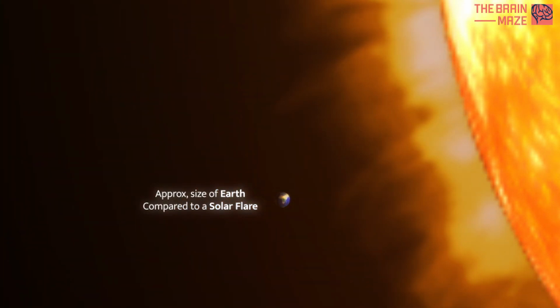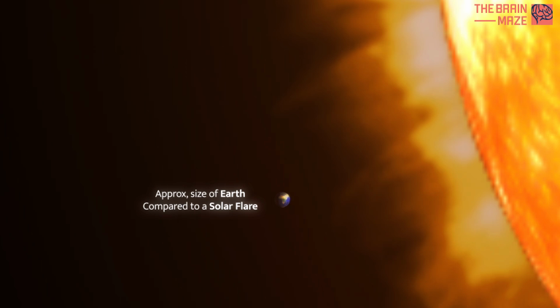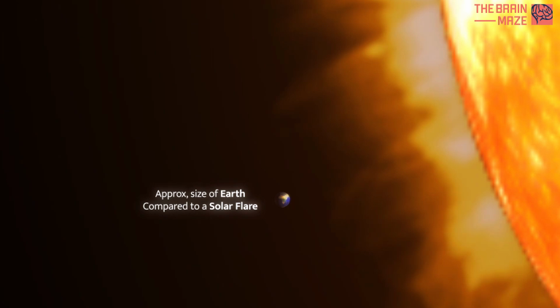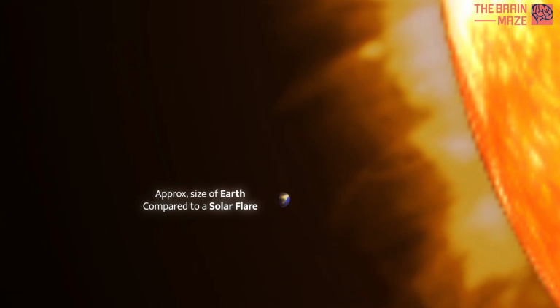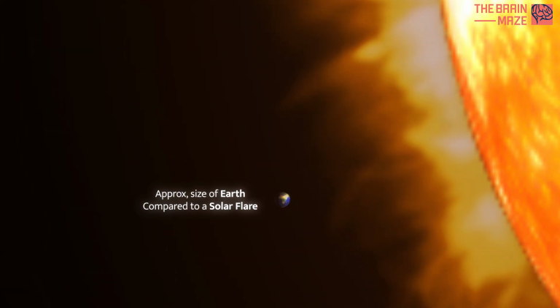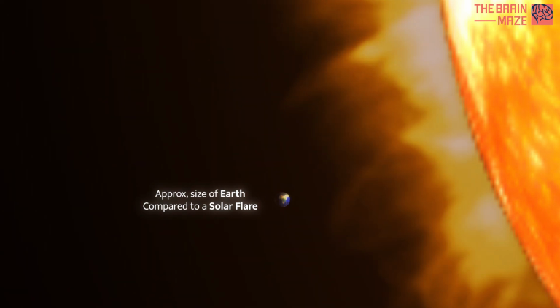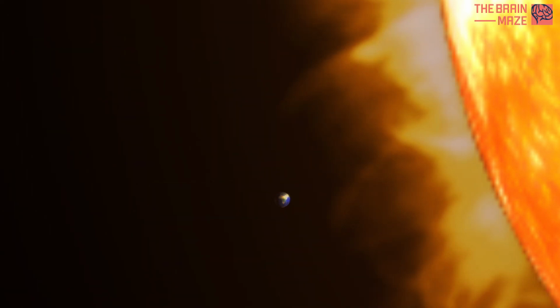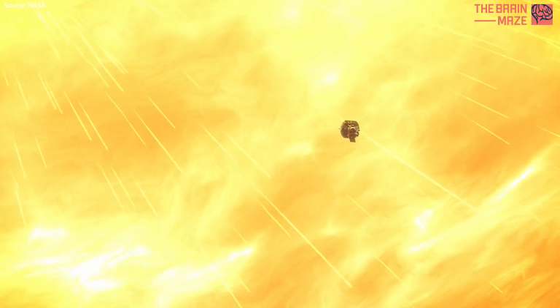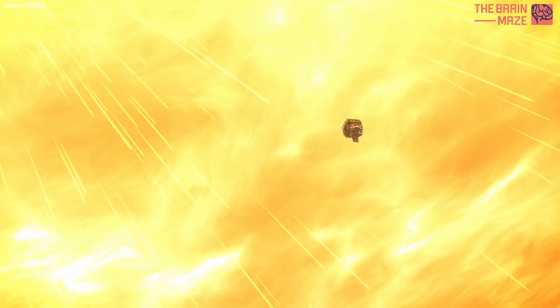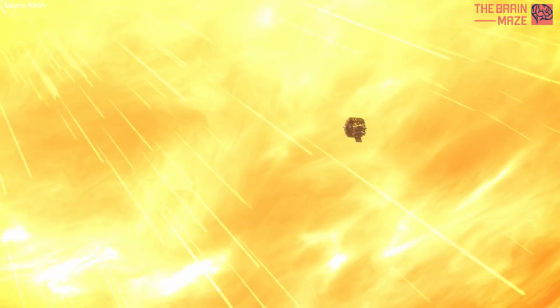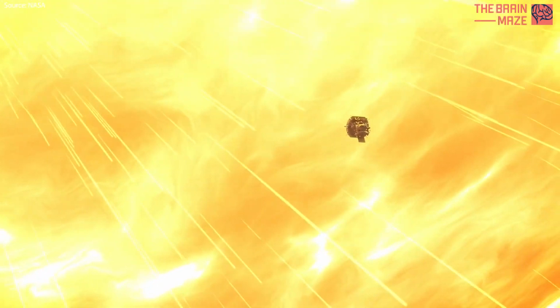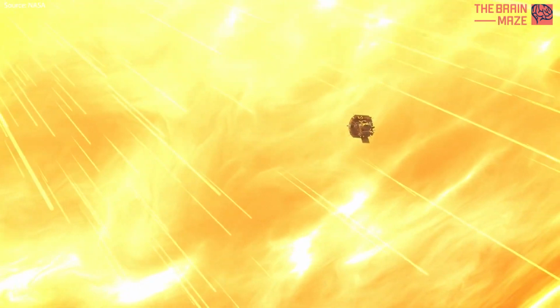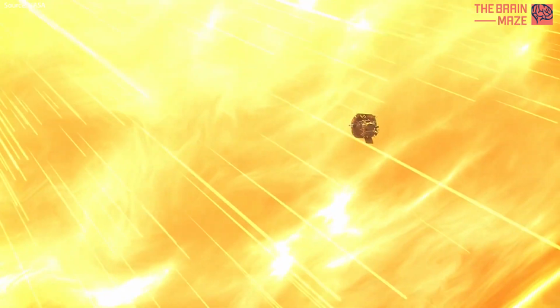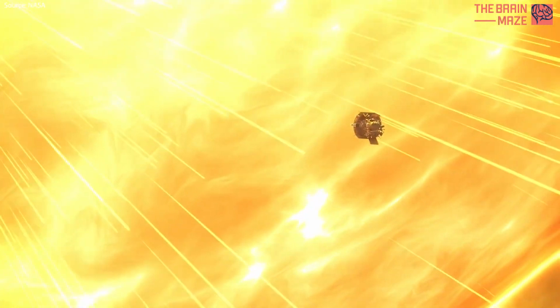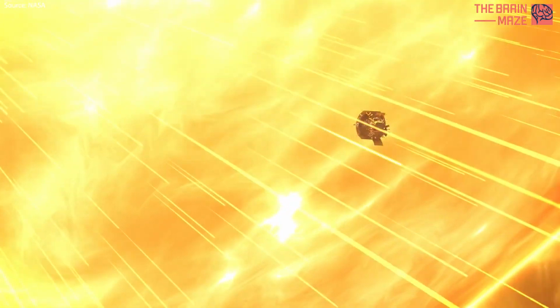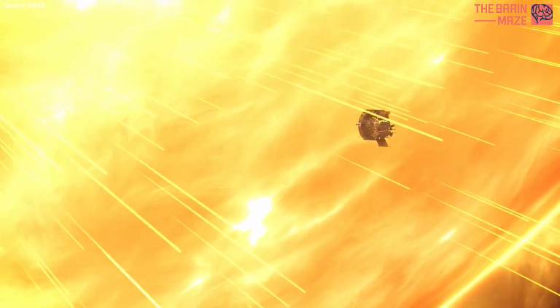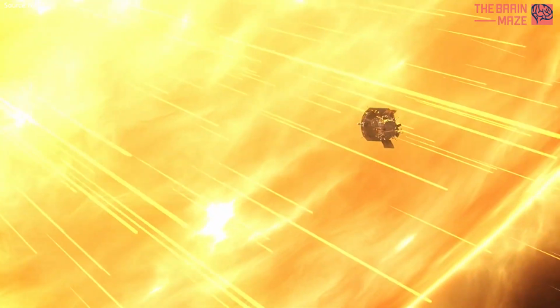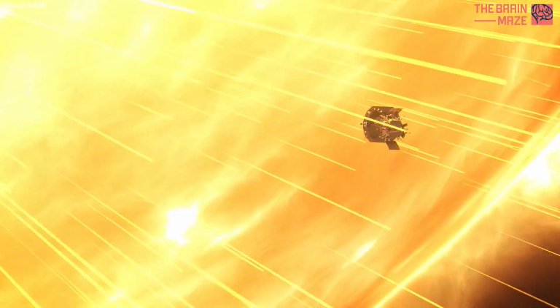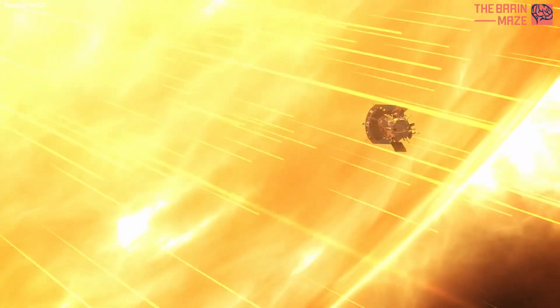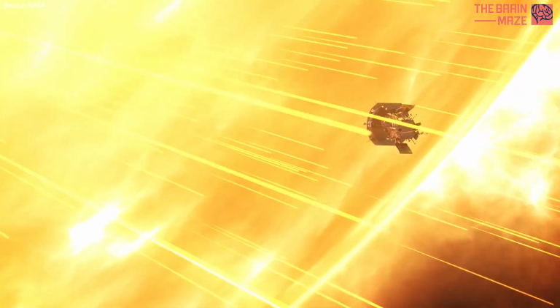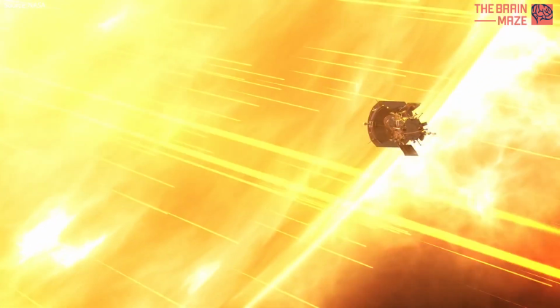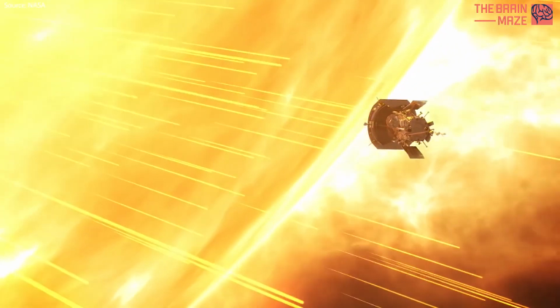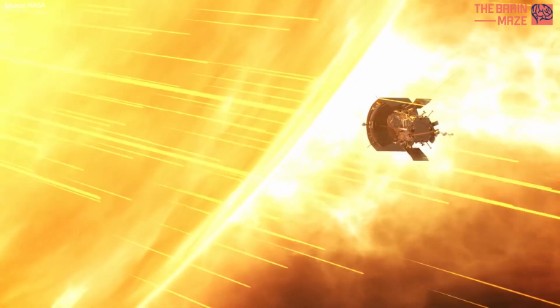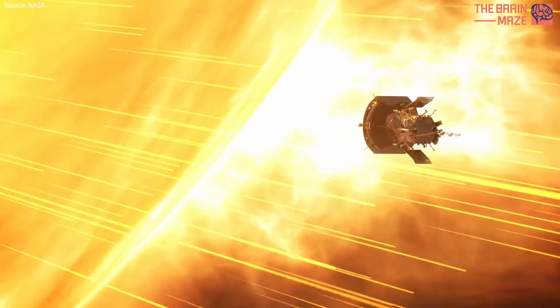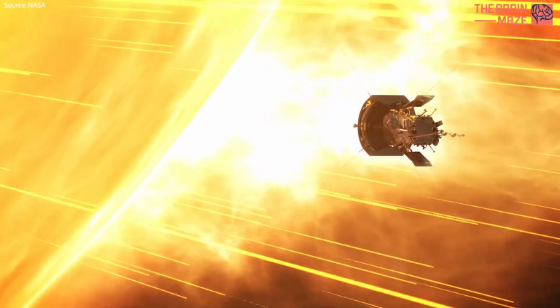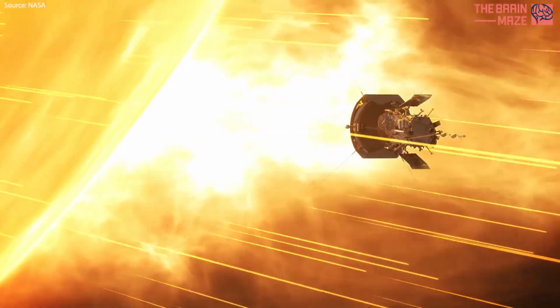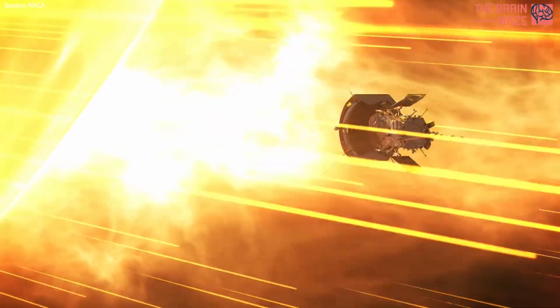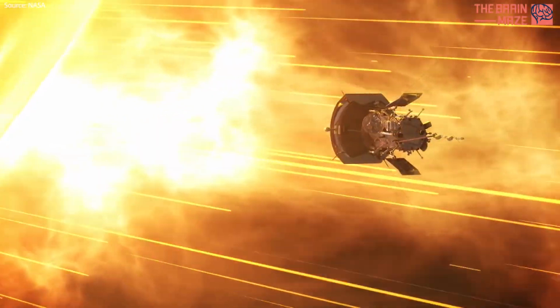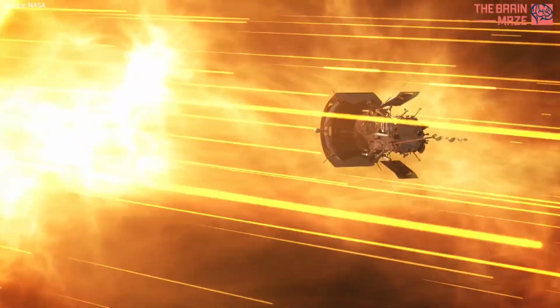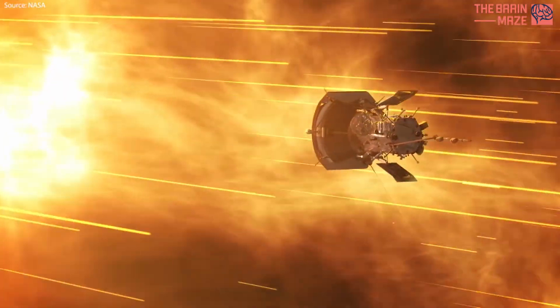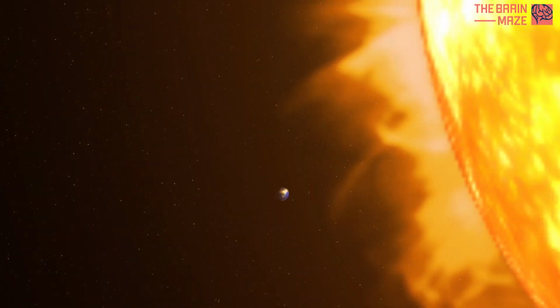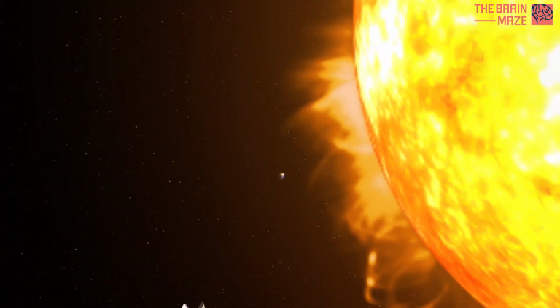NASA's daring Parker Solar Probe braved the scorching heat, venturing closer to the sun than any spacecraft before.